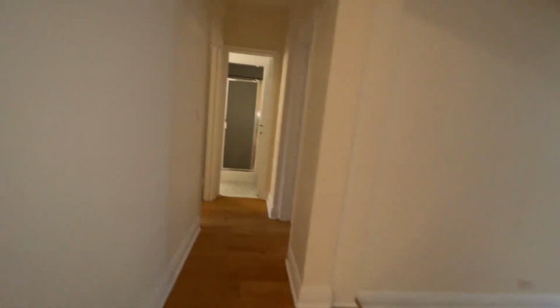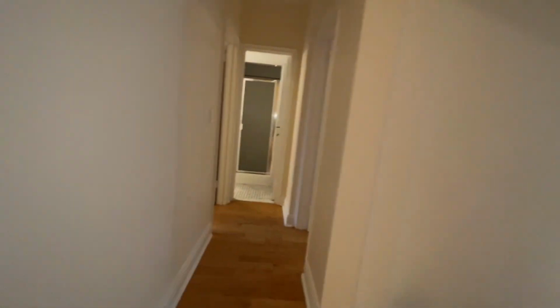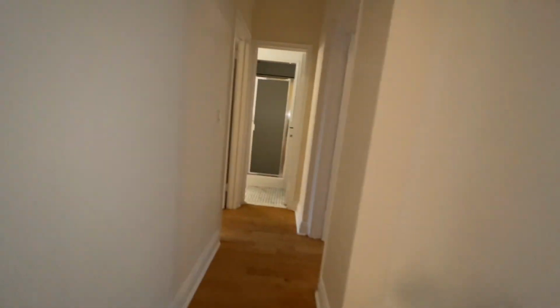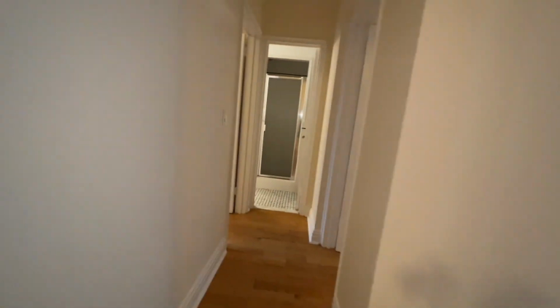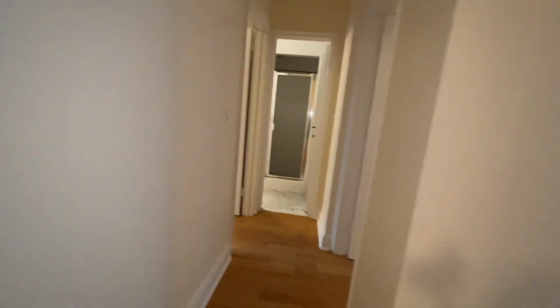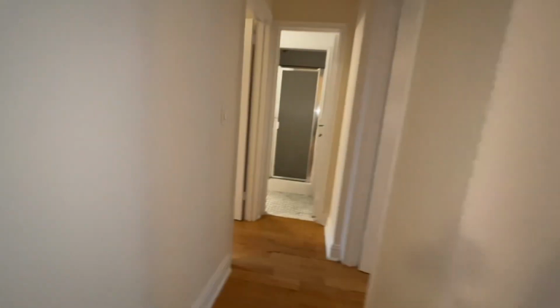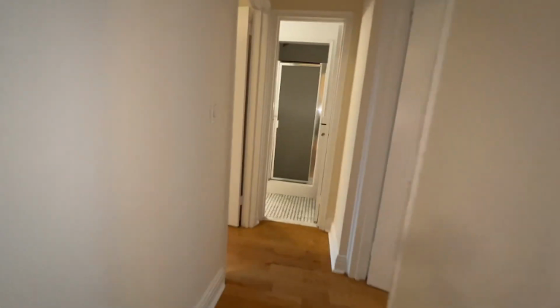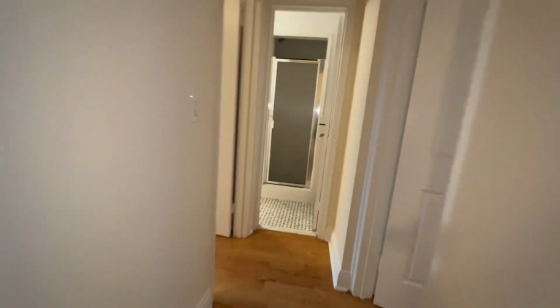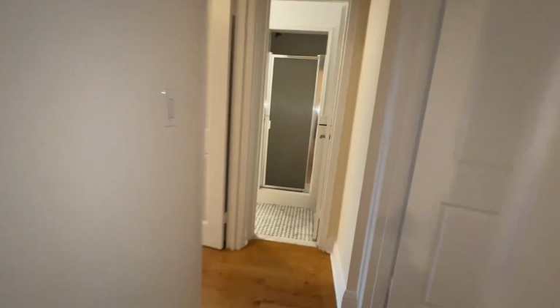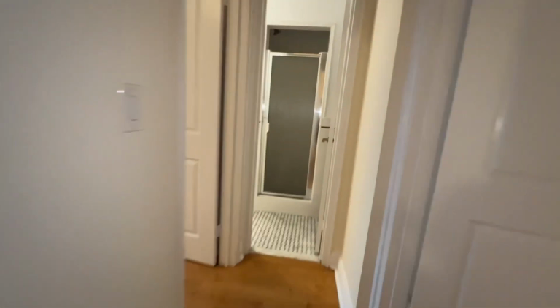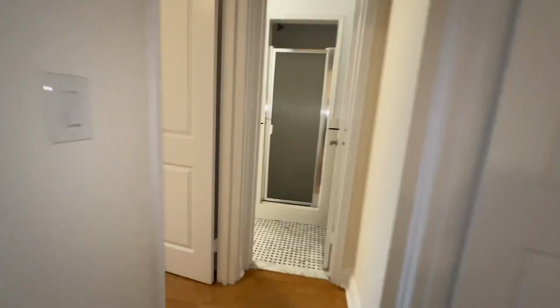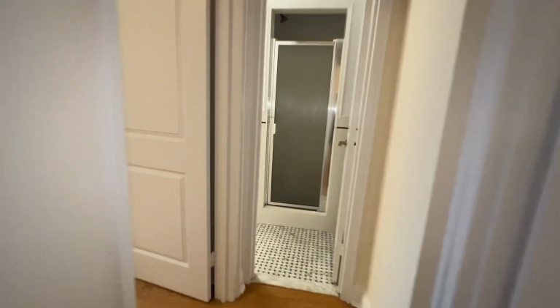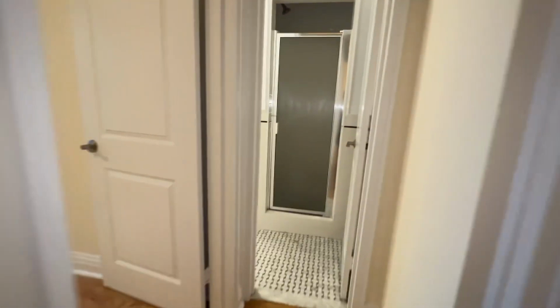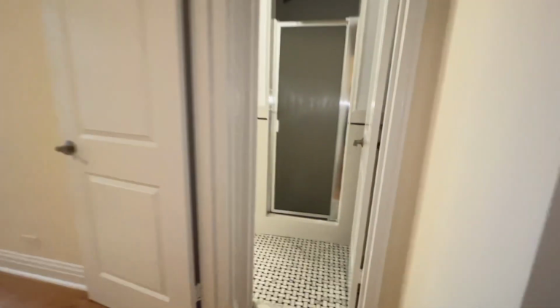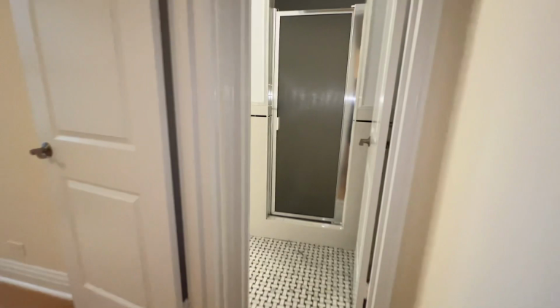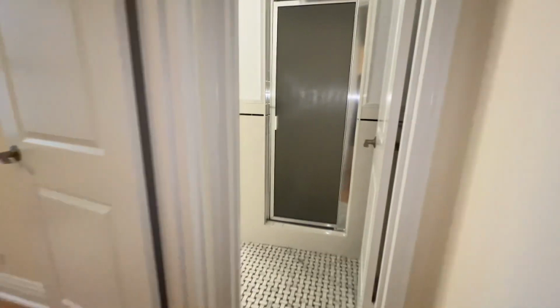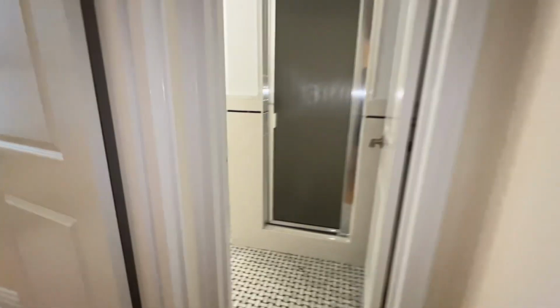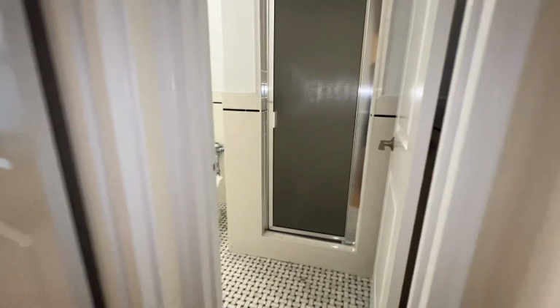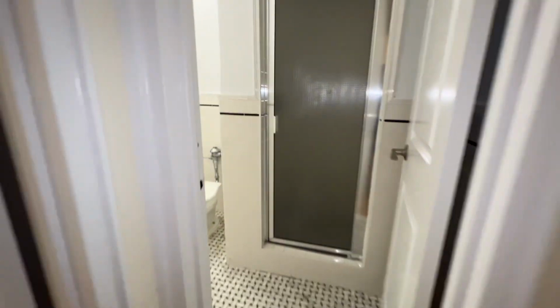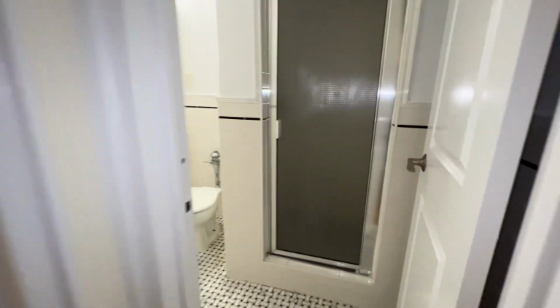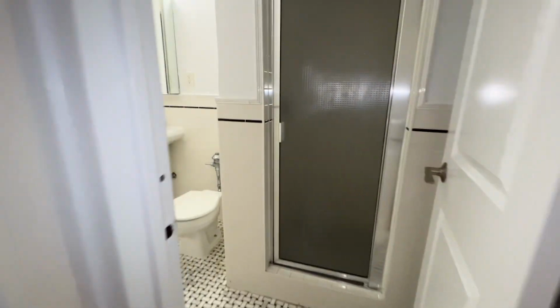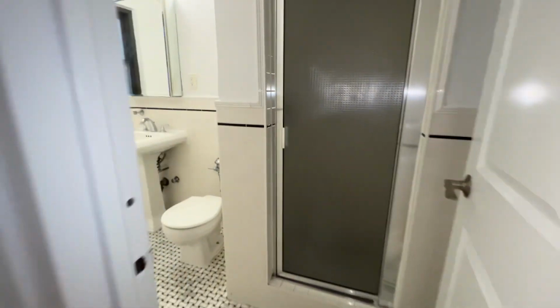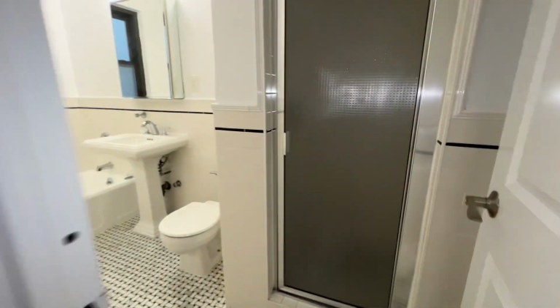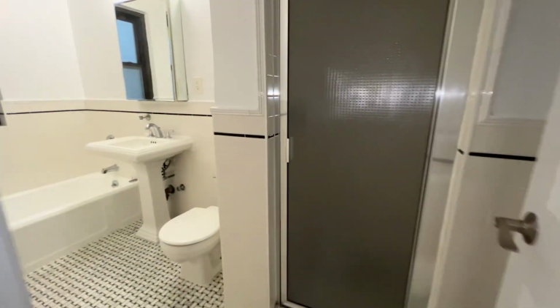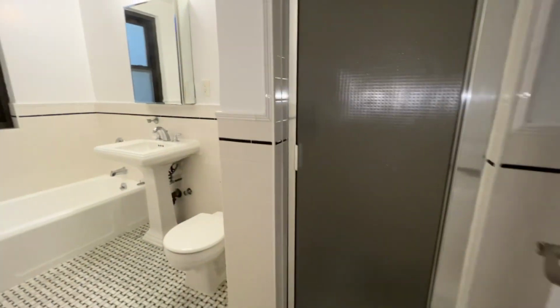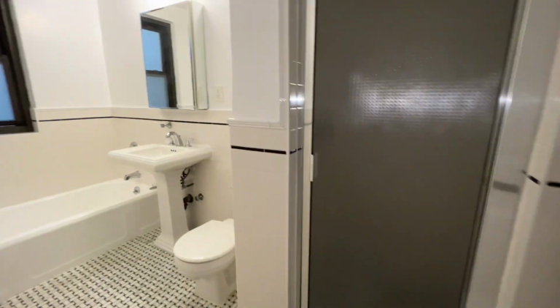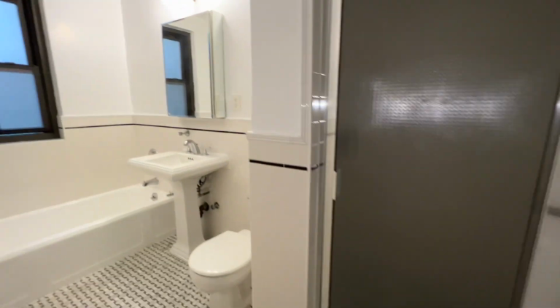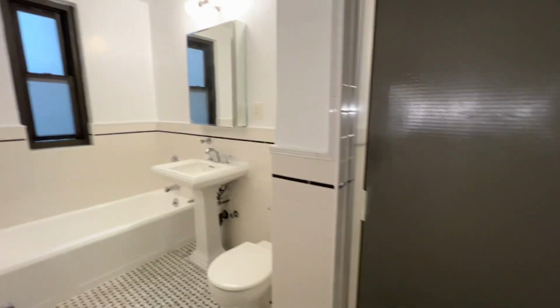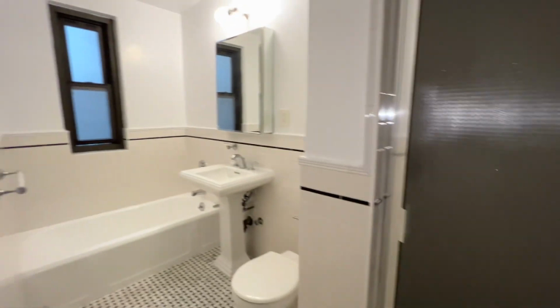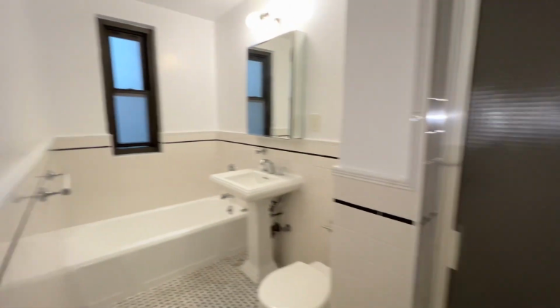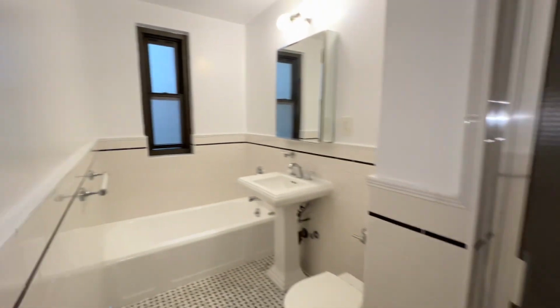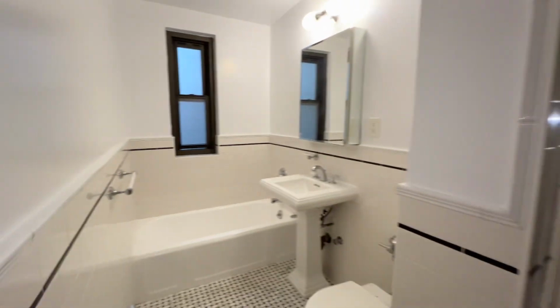We walk through and here's the bathroom. The shower and tub is separate.